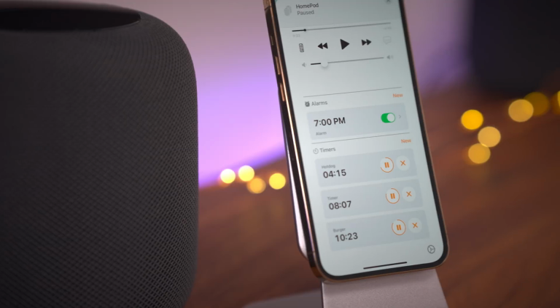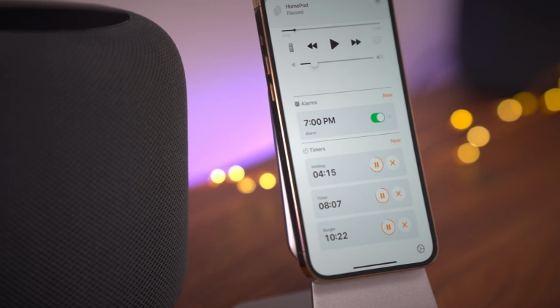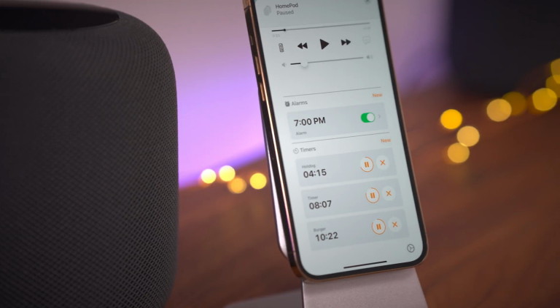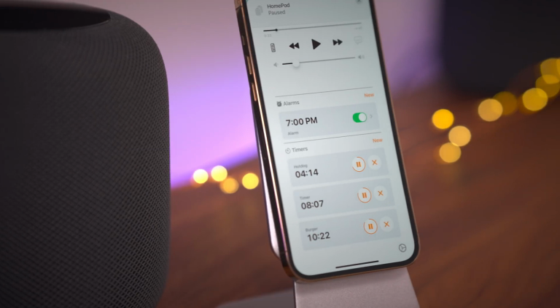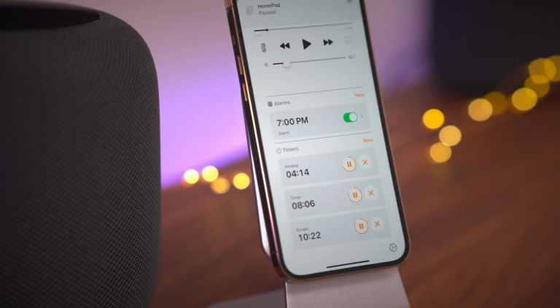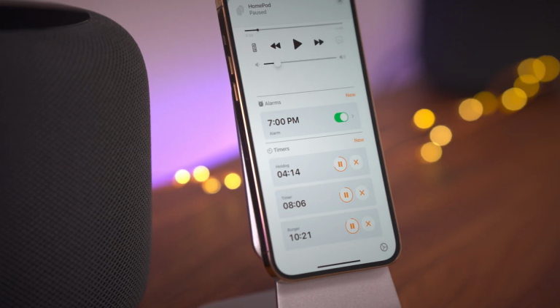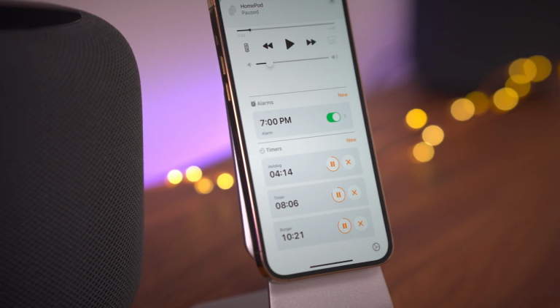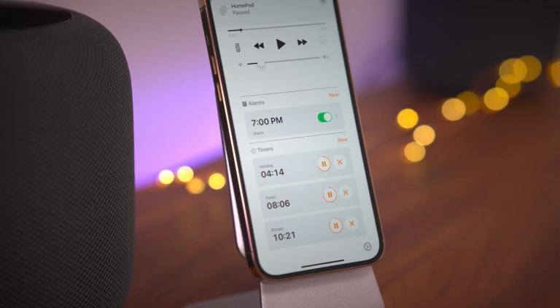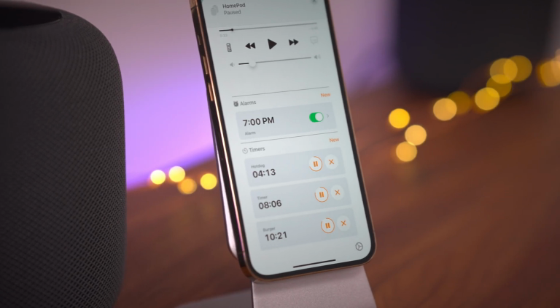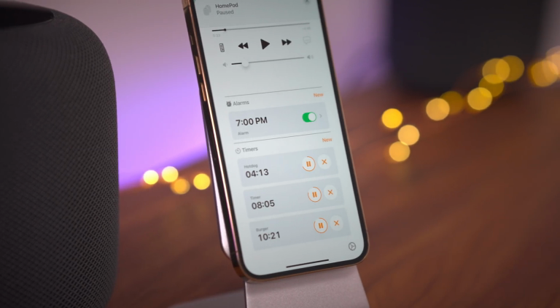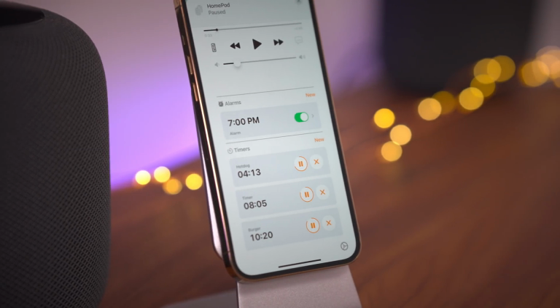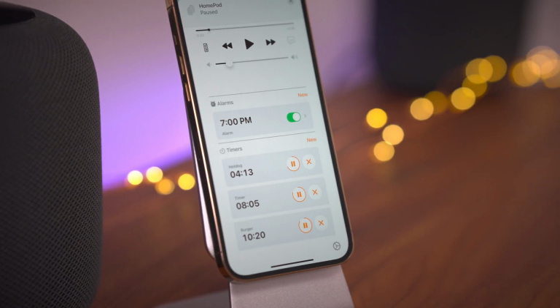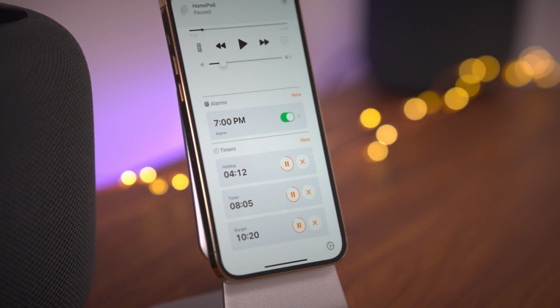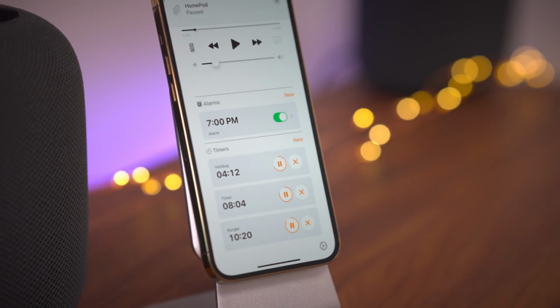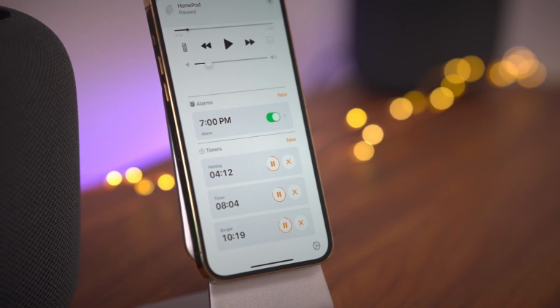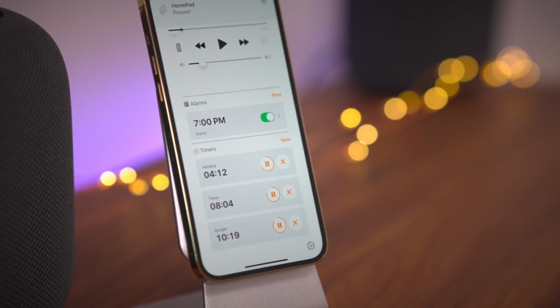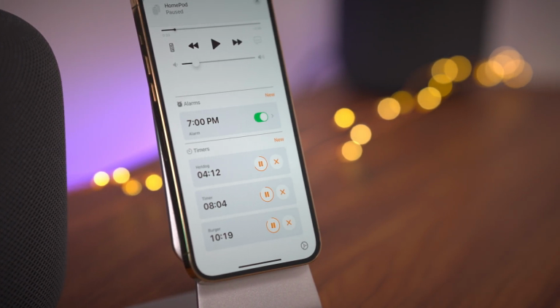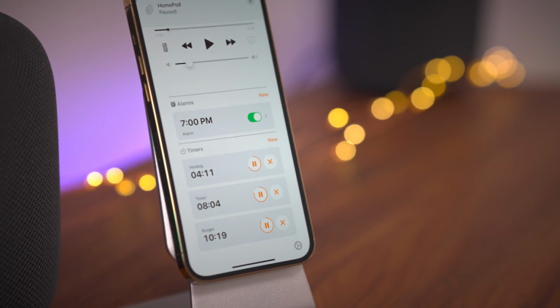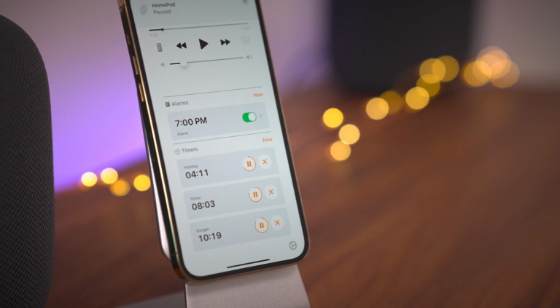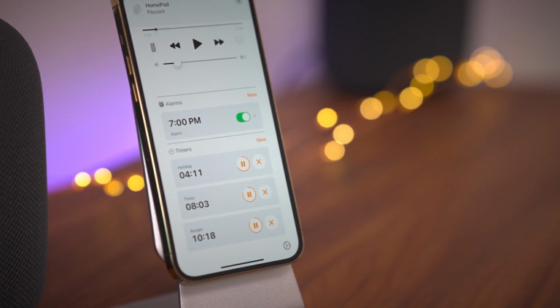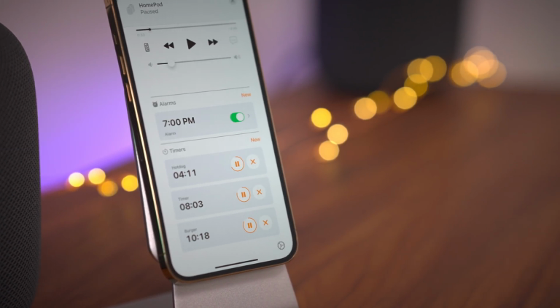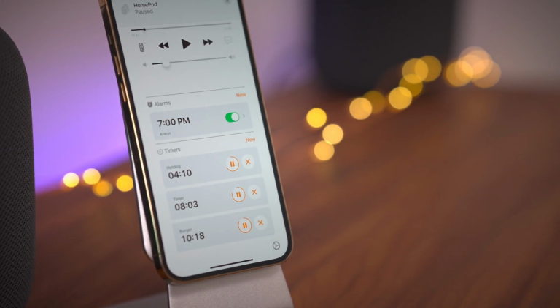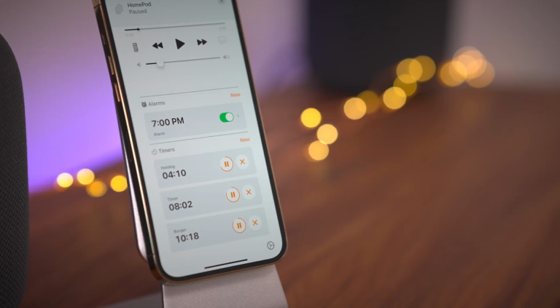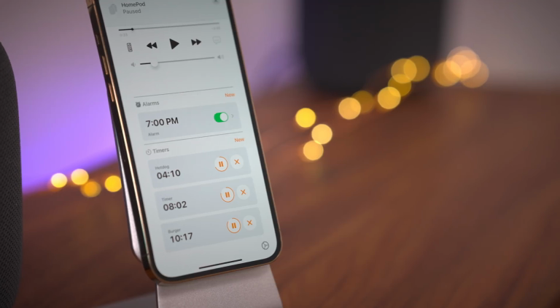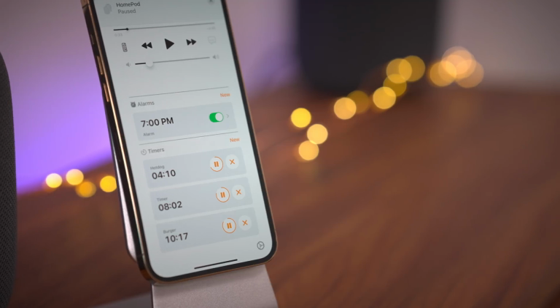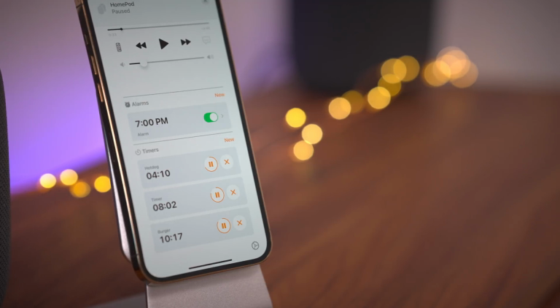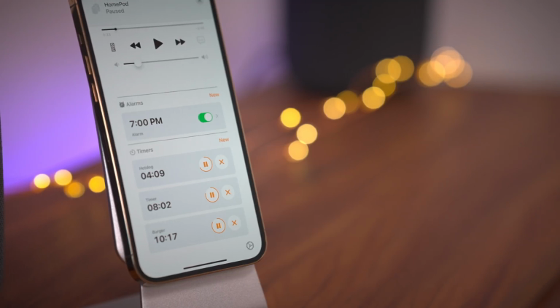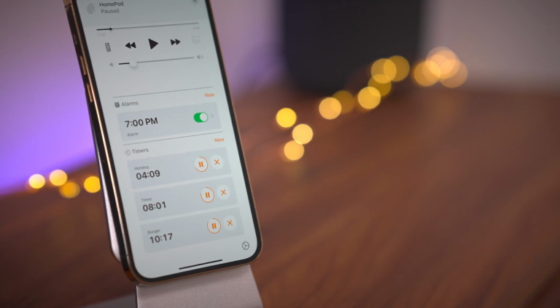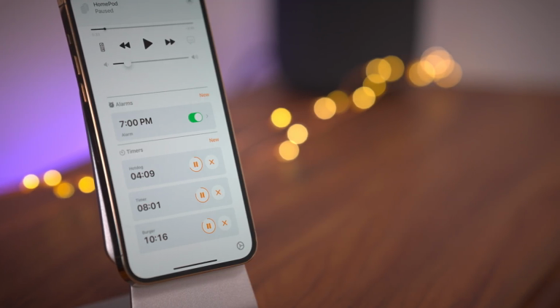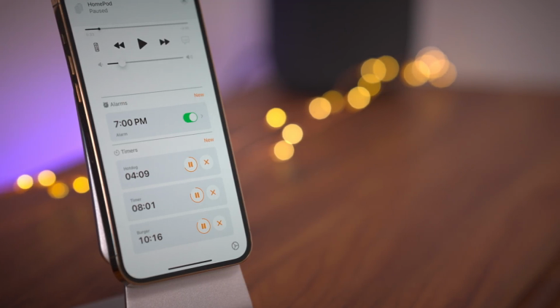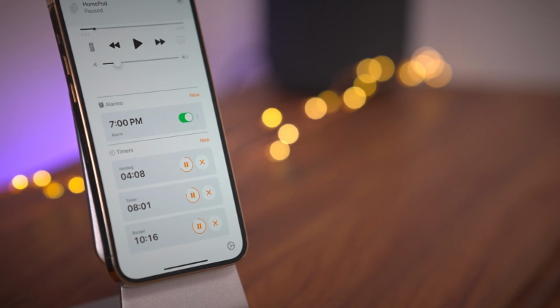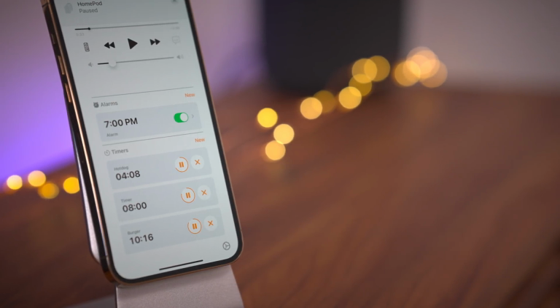How's it going ladies and gentlemen, boys and girls, Jeff Benjamin with 9to5Mac. In this video, we take a brief look at iOS 14.7 Beta 2.